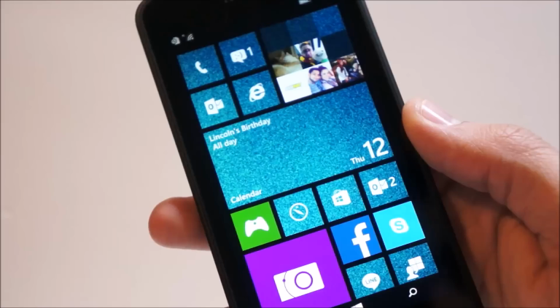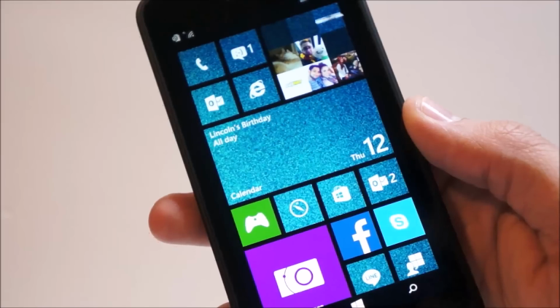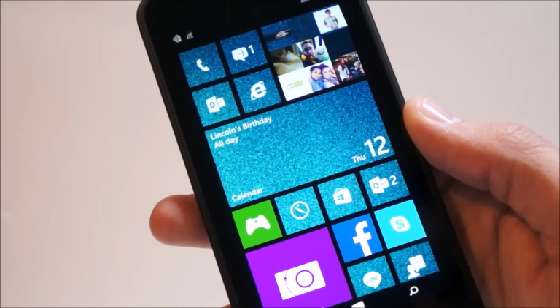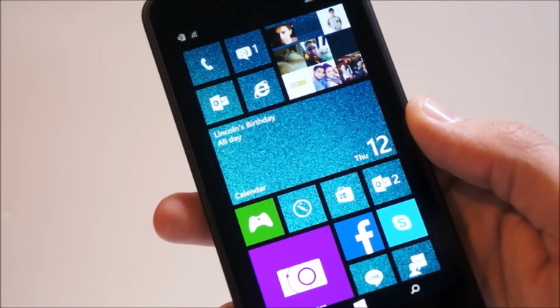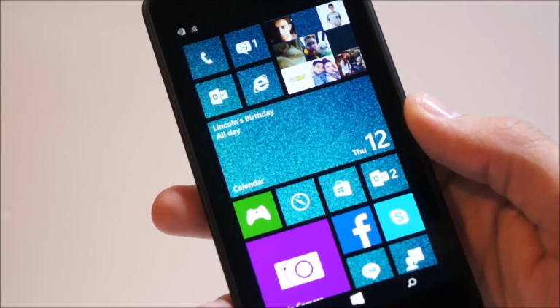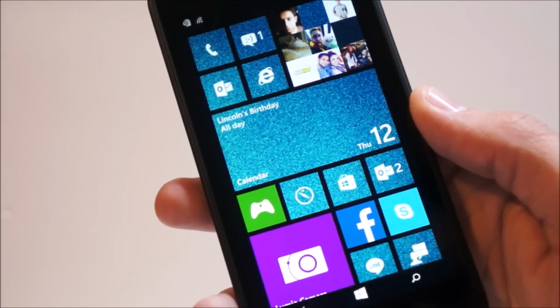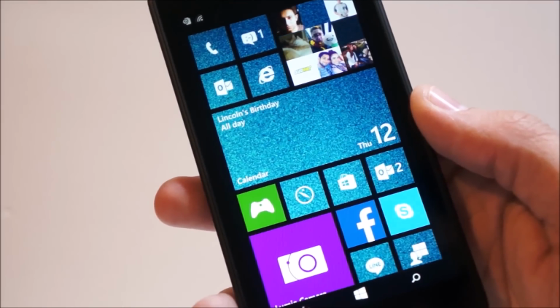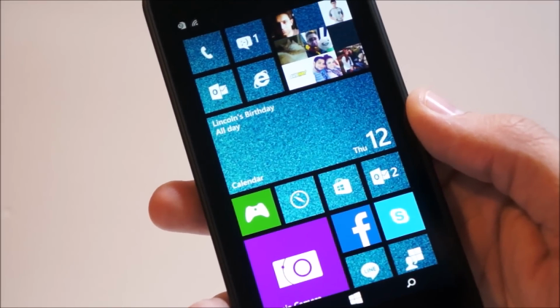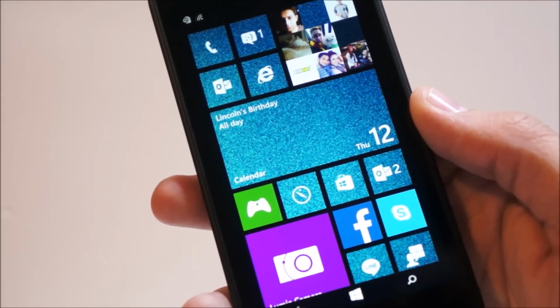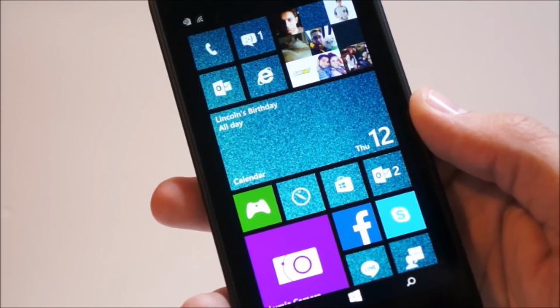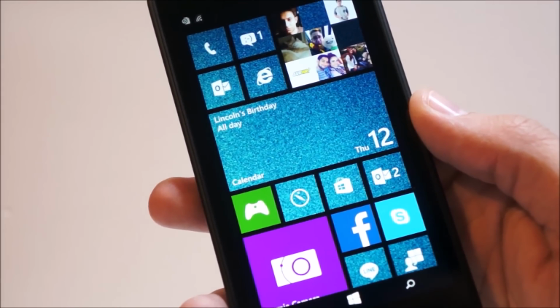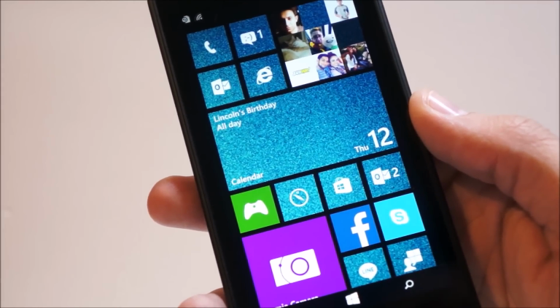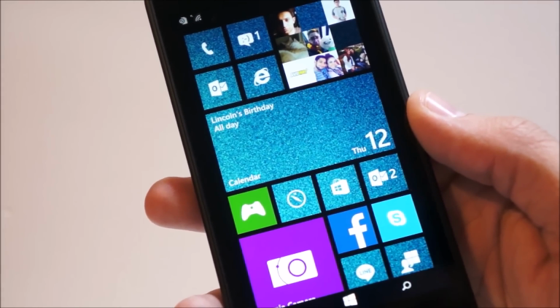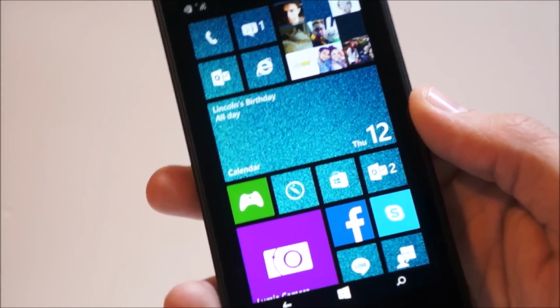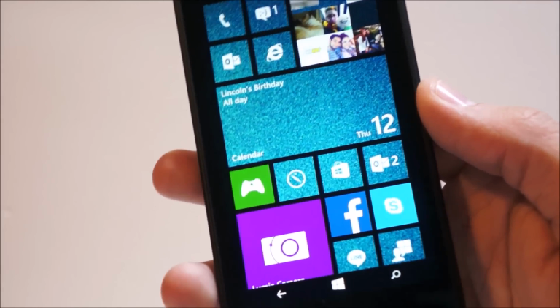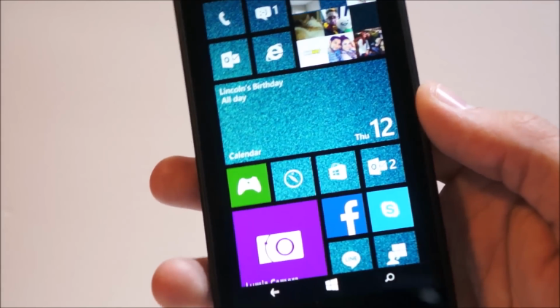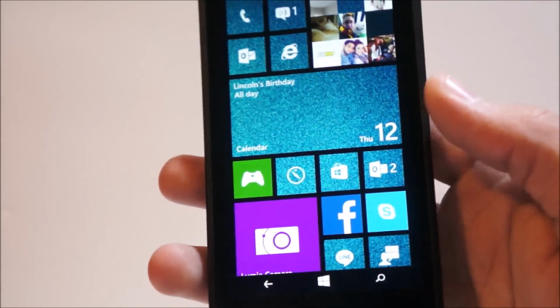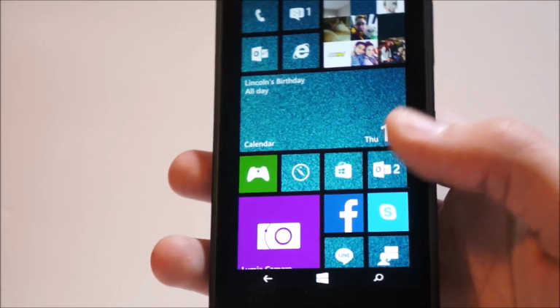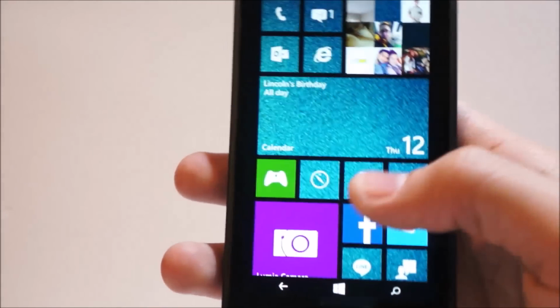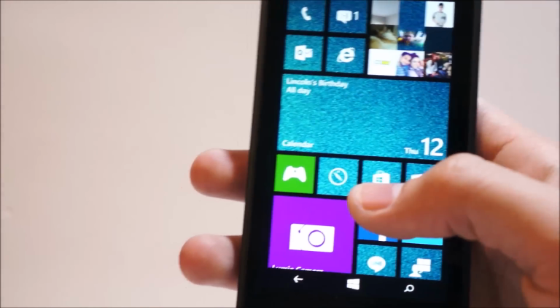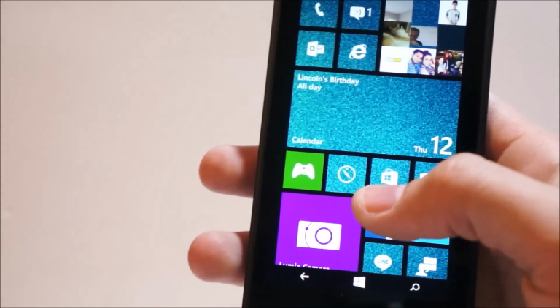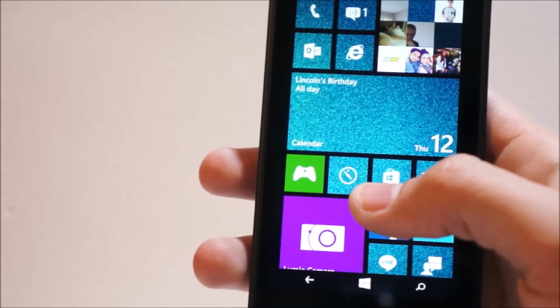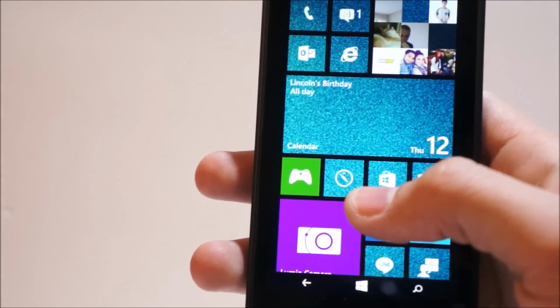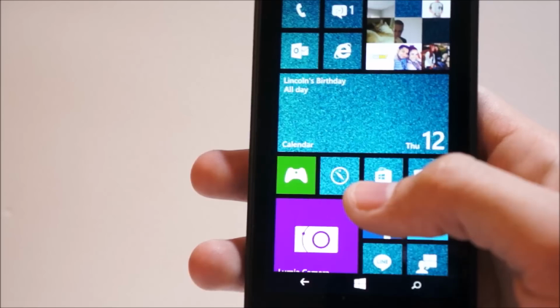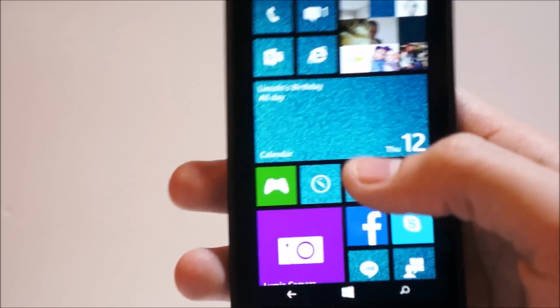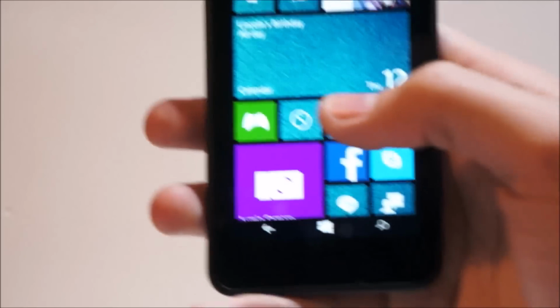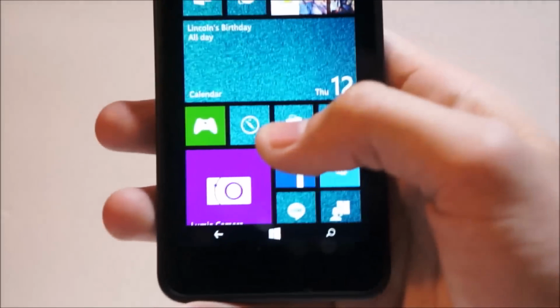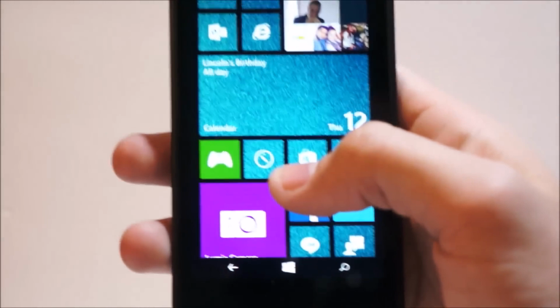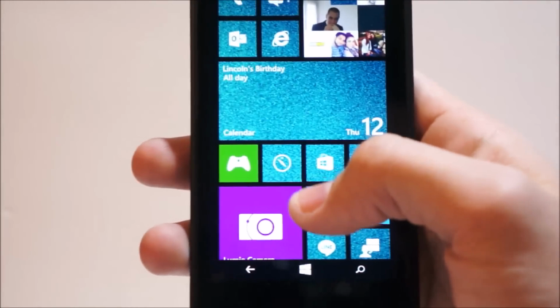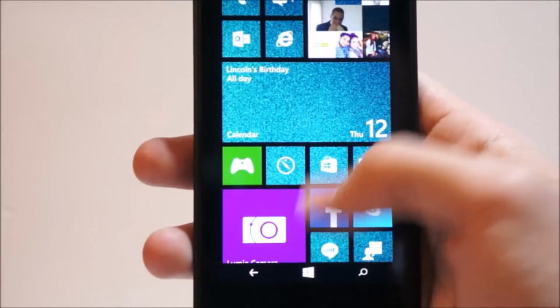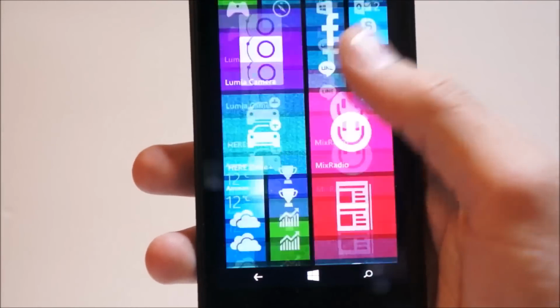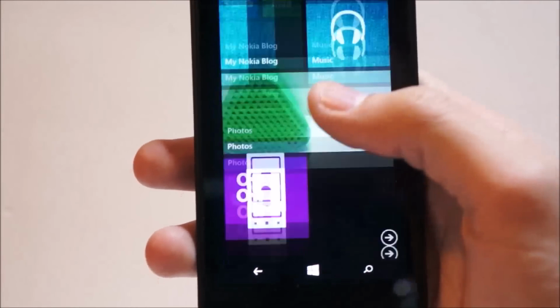Hey guys, it's Ali here with Geek on Gadgets, and this is going to be a video showing you how to install Windows 10 Insider Preview on your Lumia or Windows Phone device.